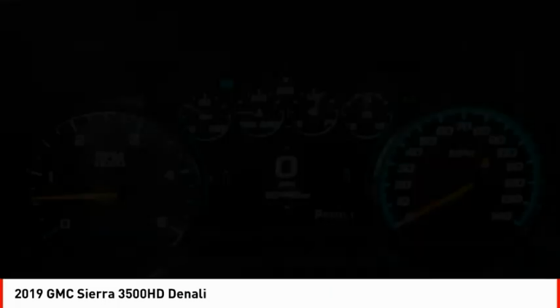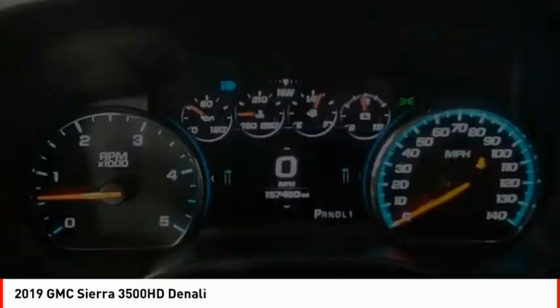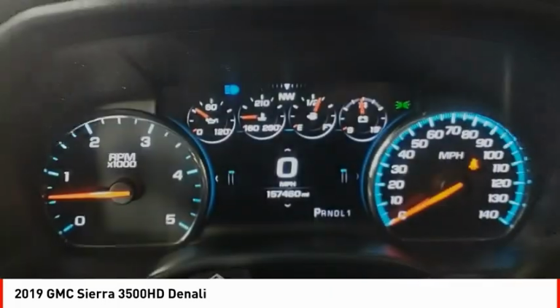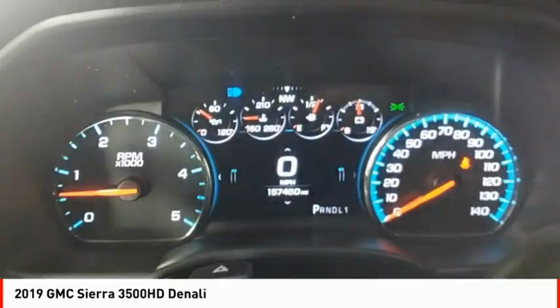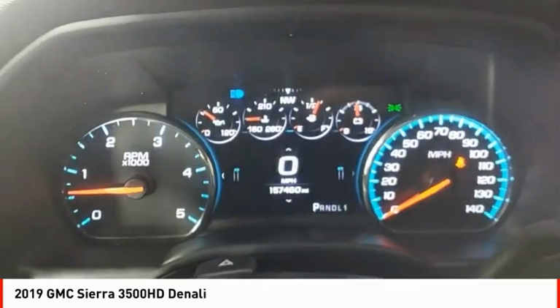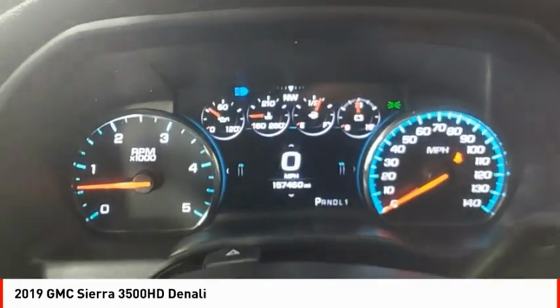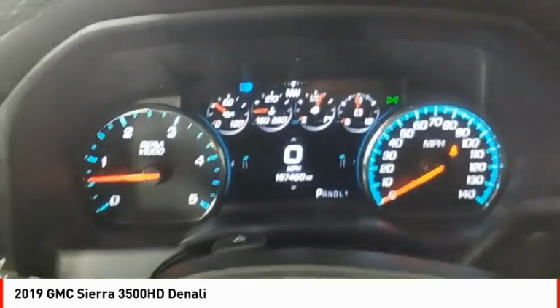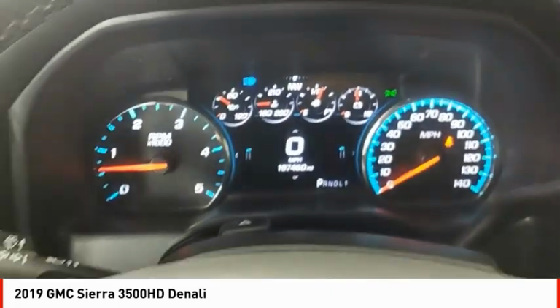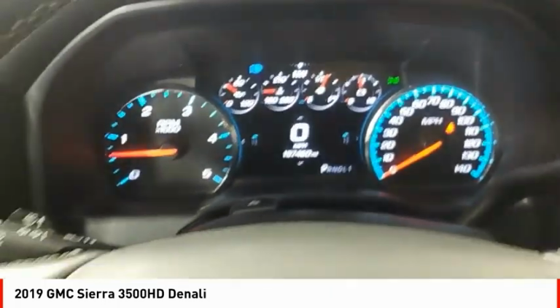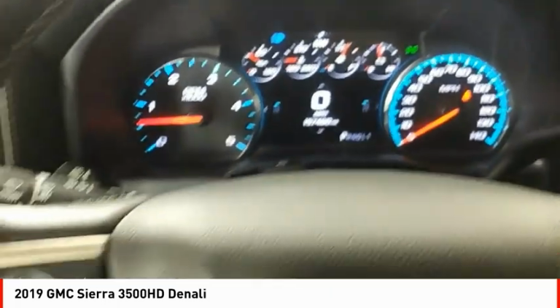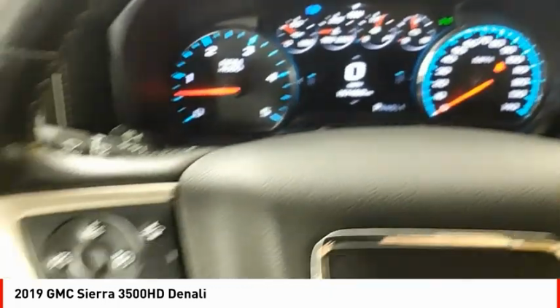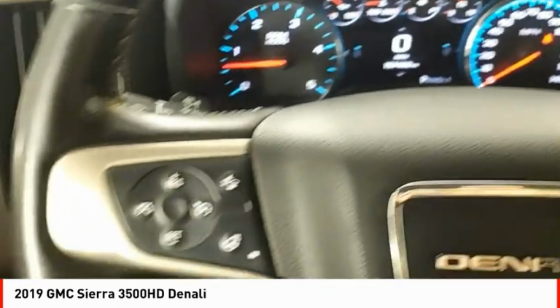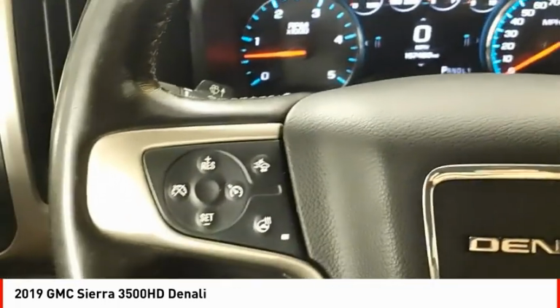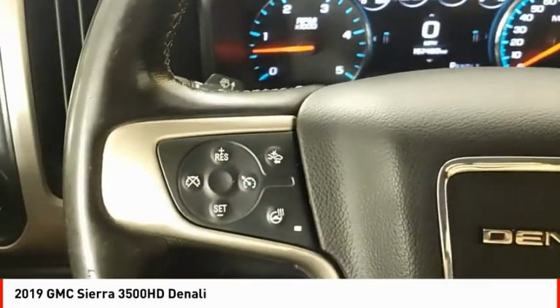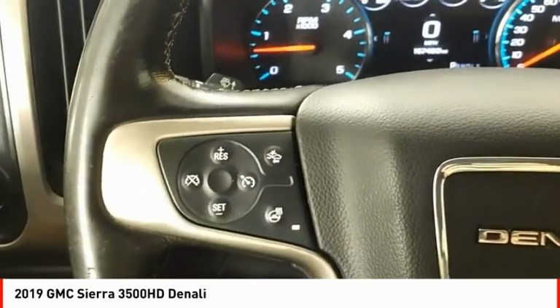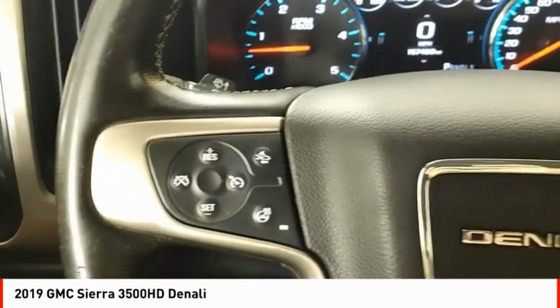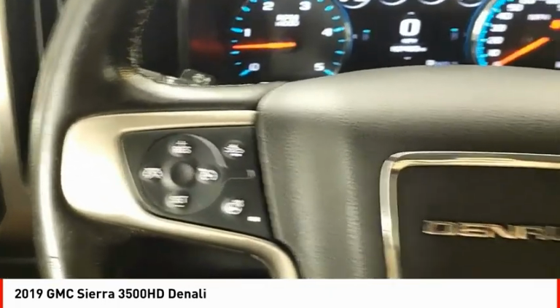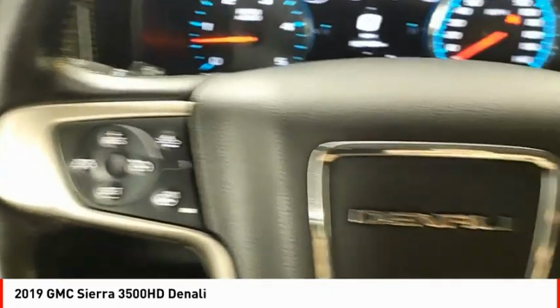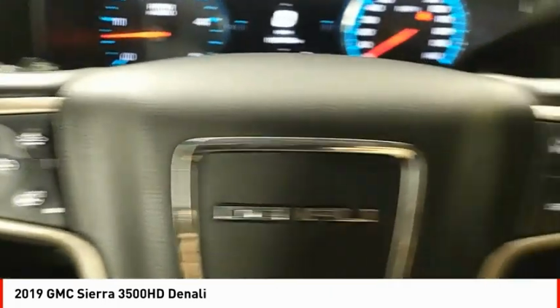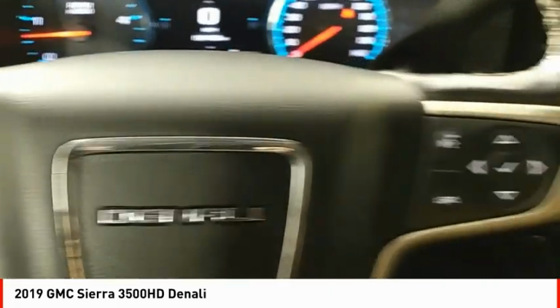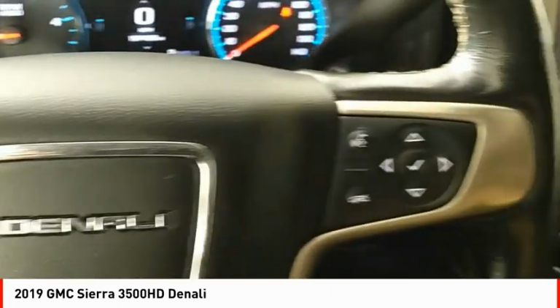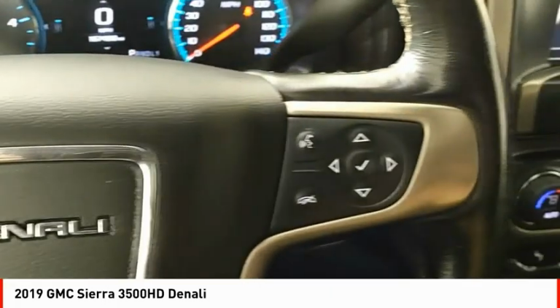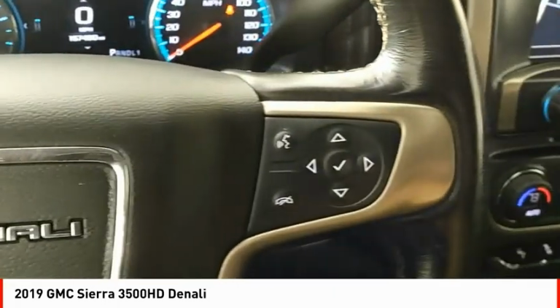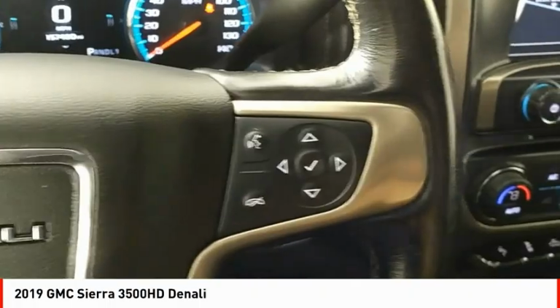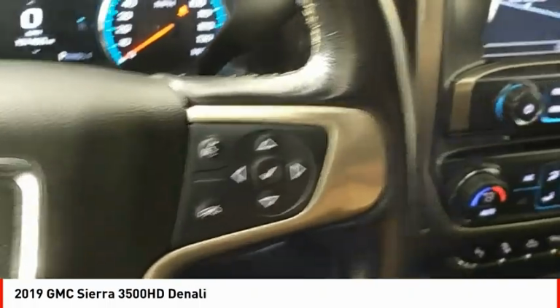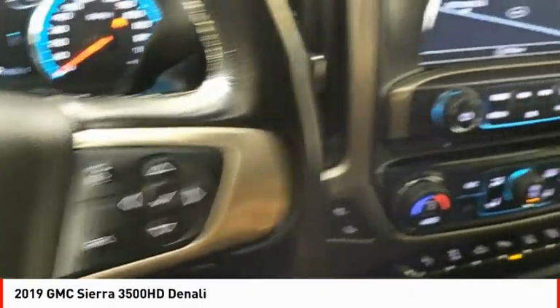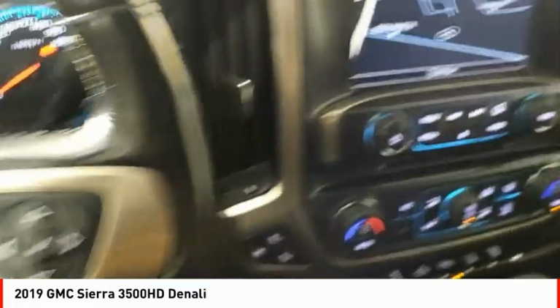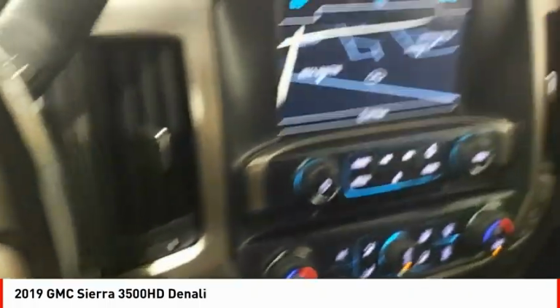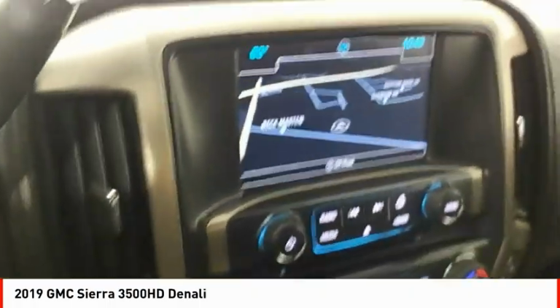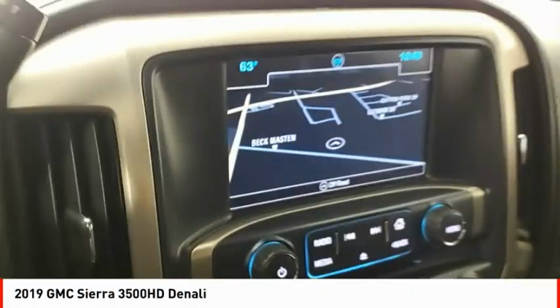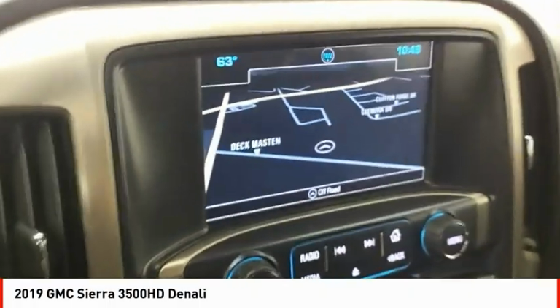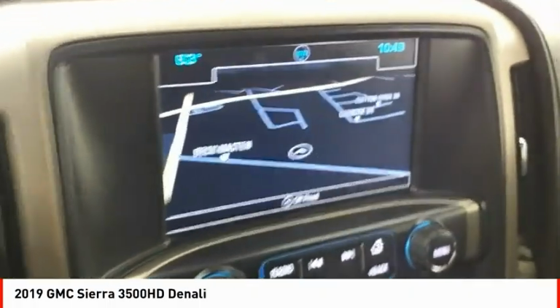Fog lights. If you like it online, you'll love it in your driveway. Take it for a spin today.